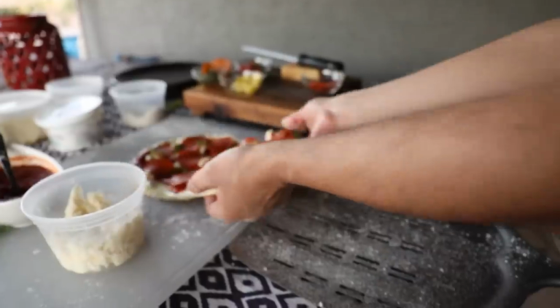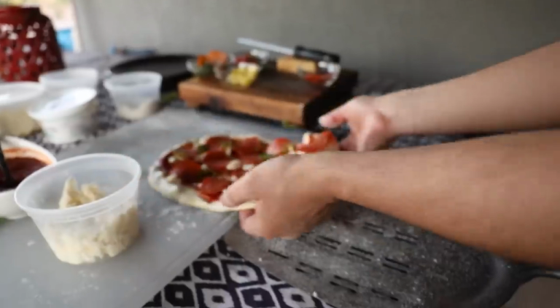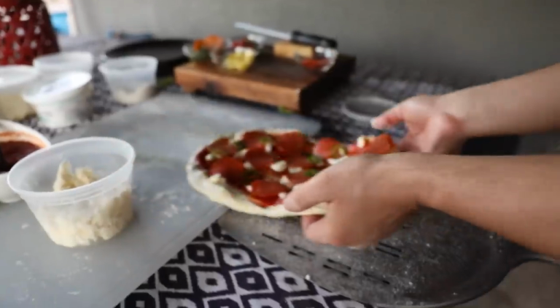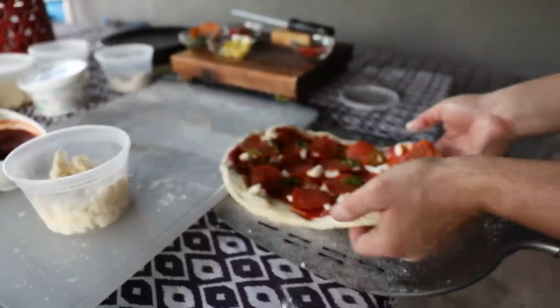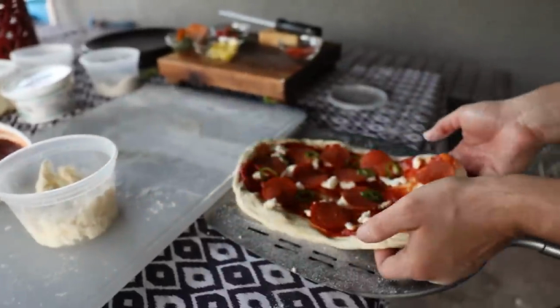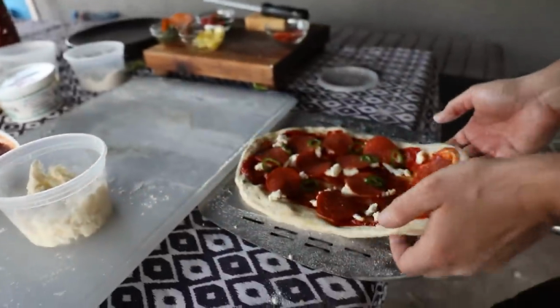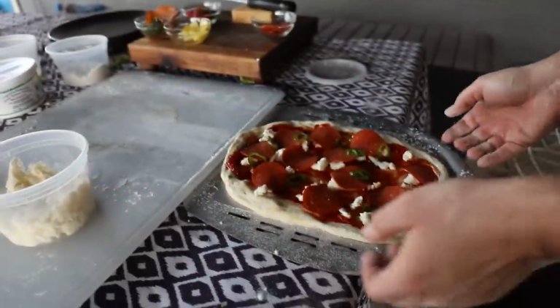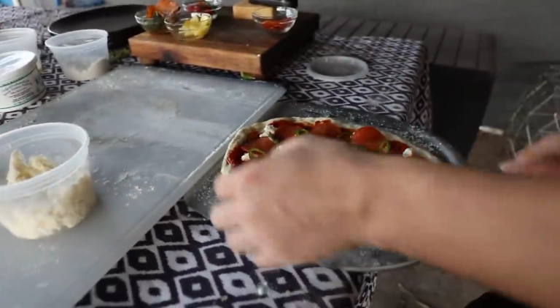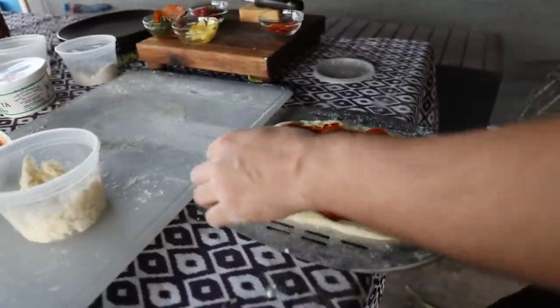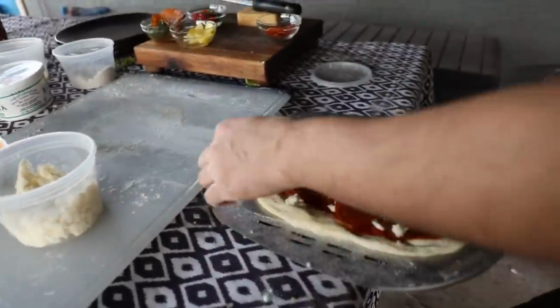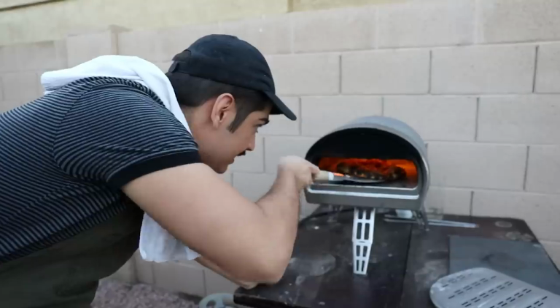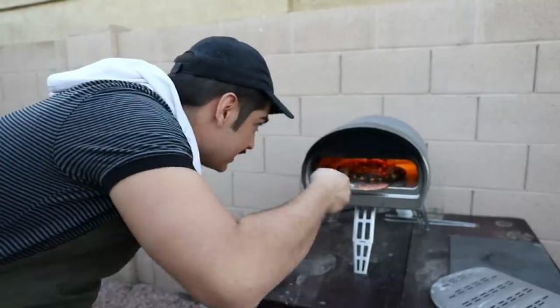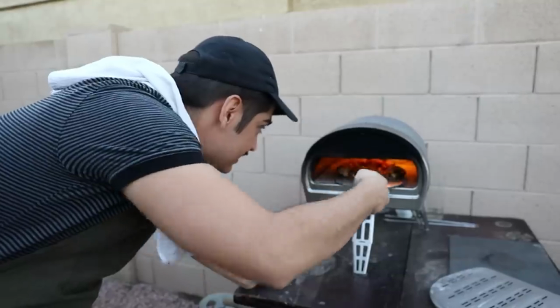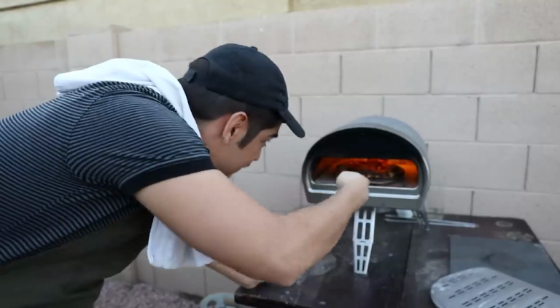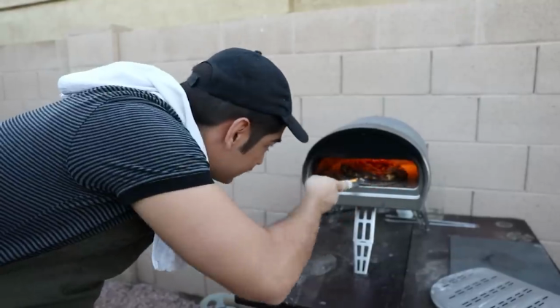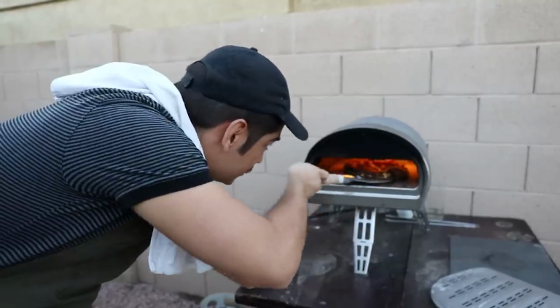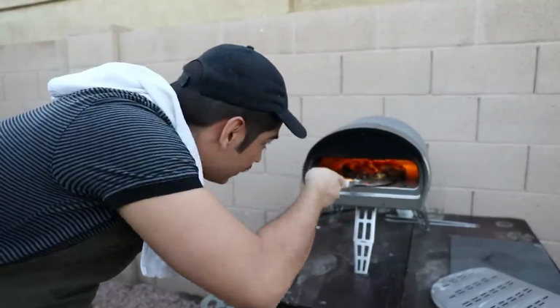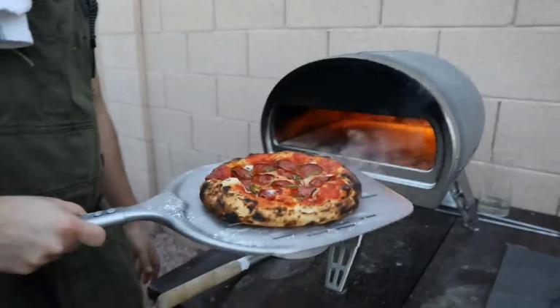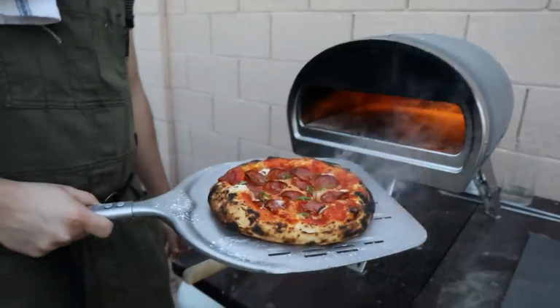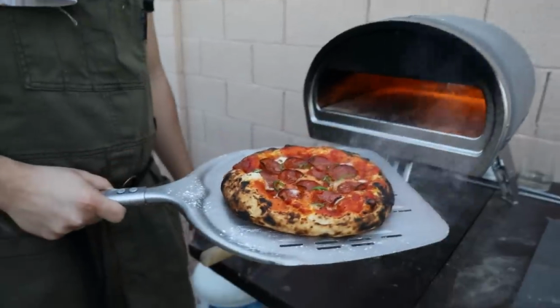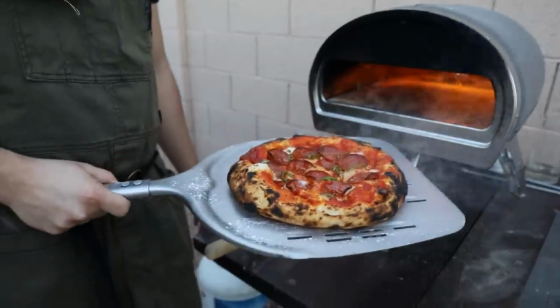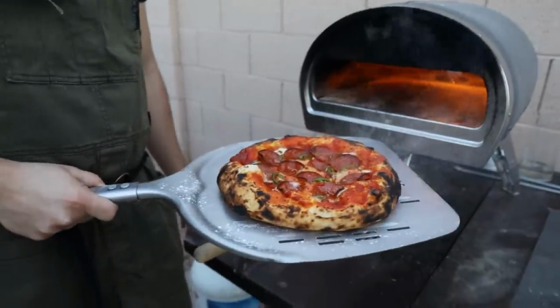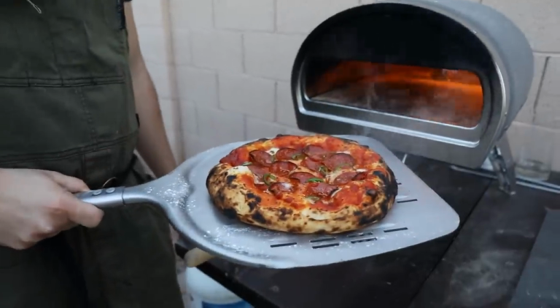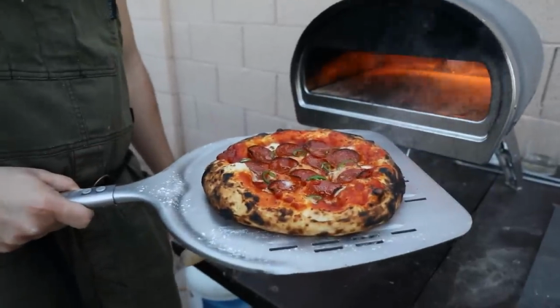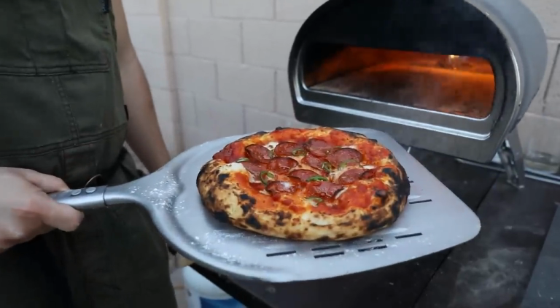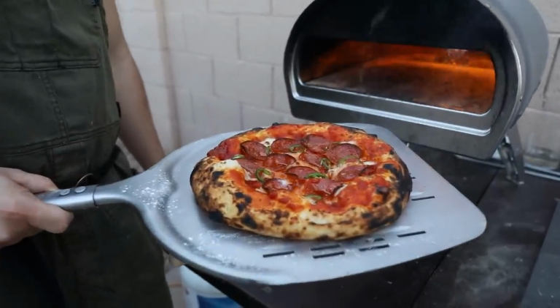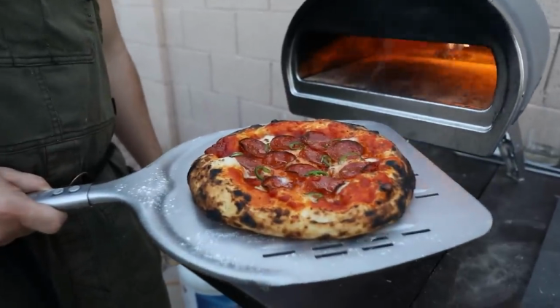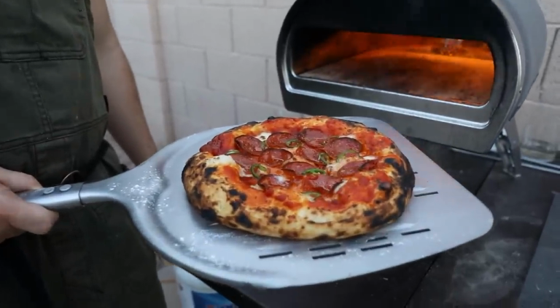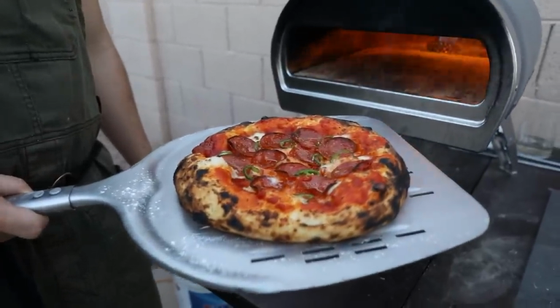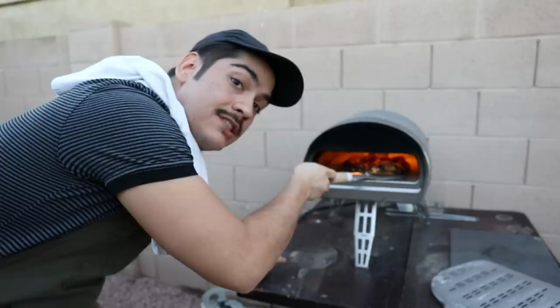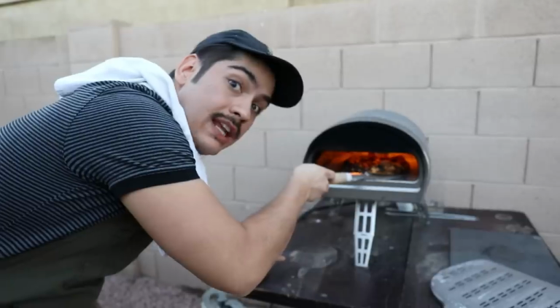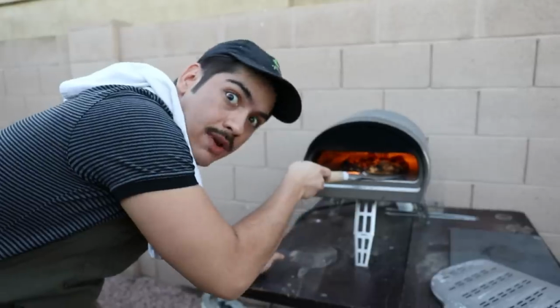And since this one has meat on it, it means I can take the char up to 11, and Brie won't get offended because she's not eating this one anyway.